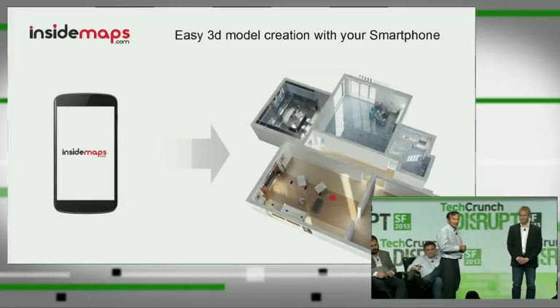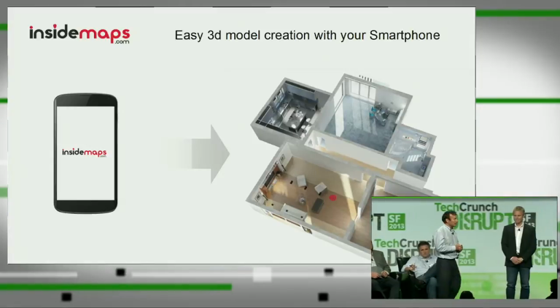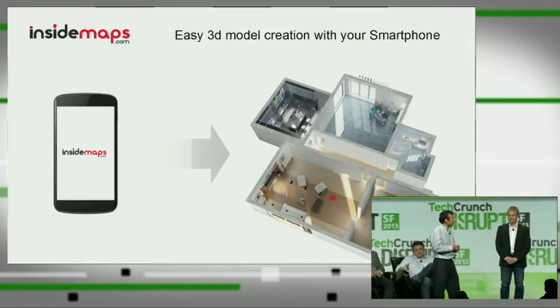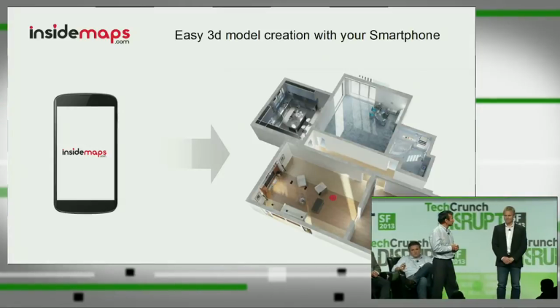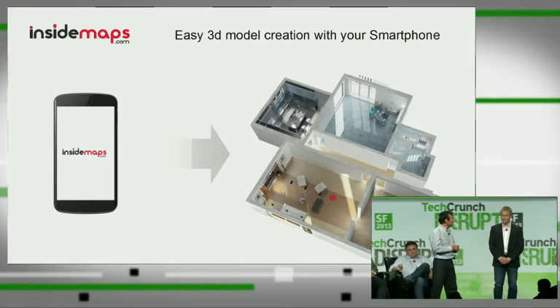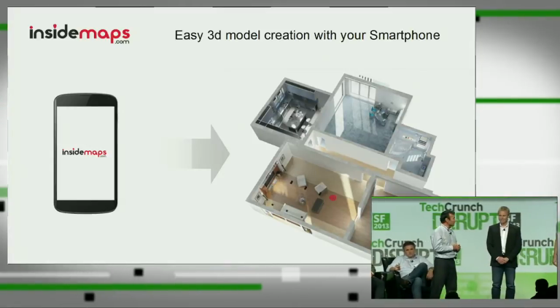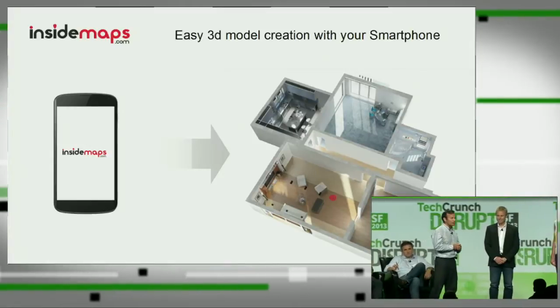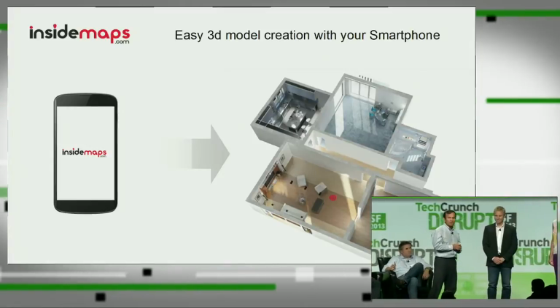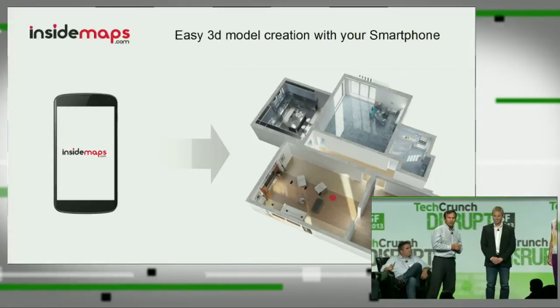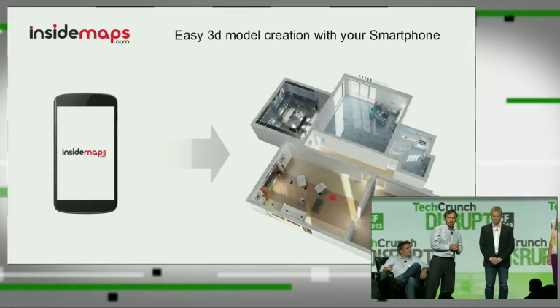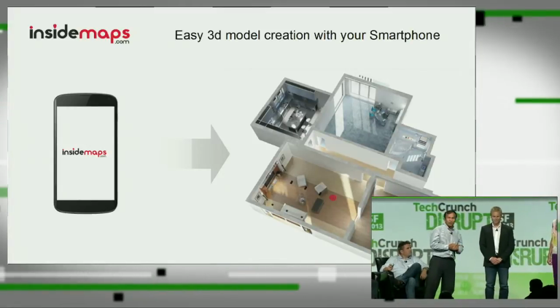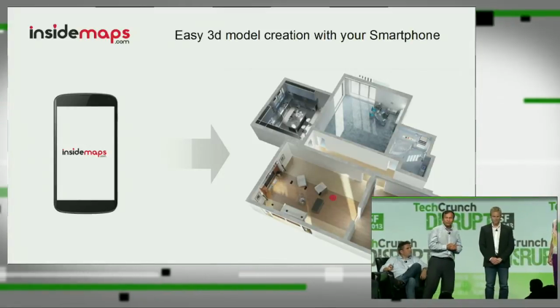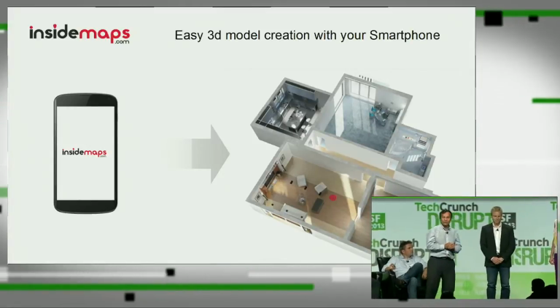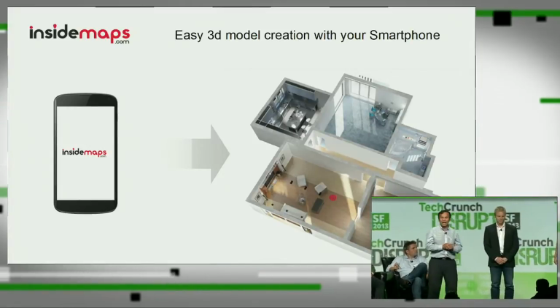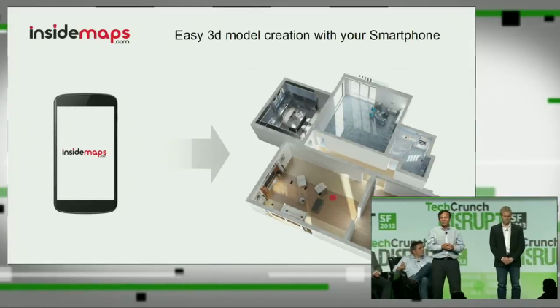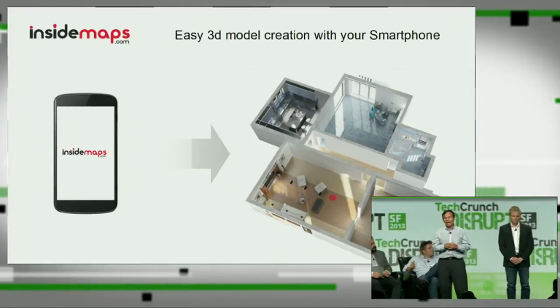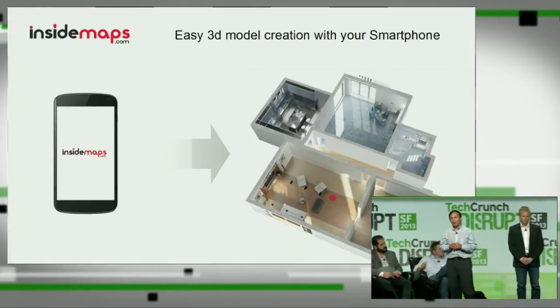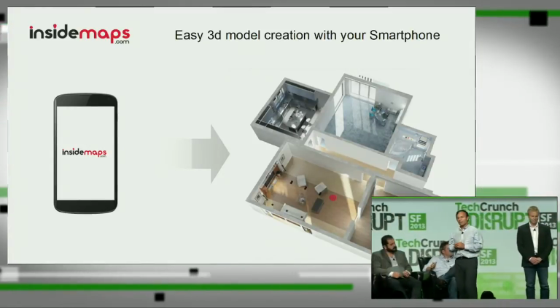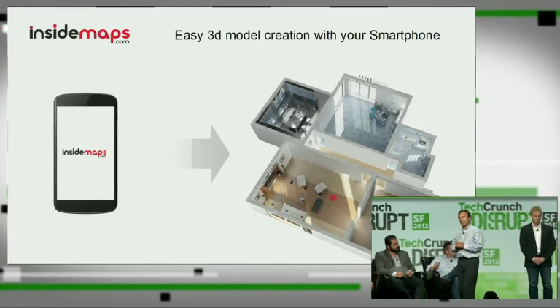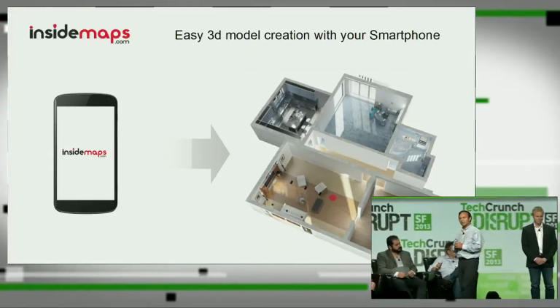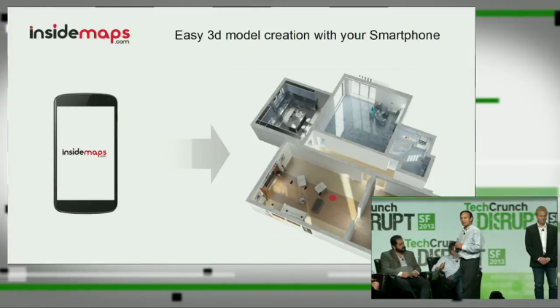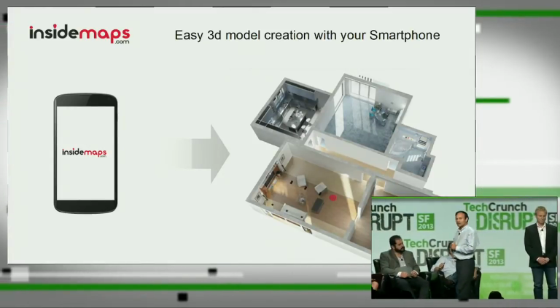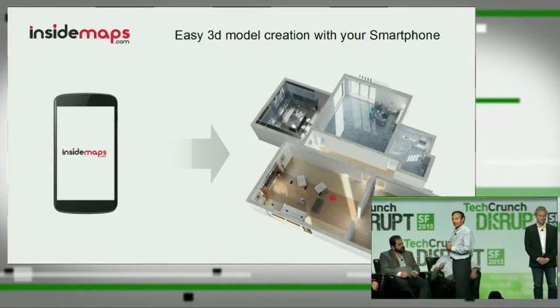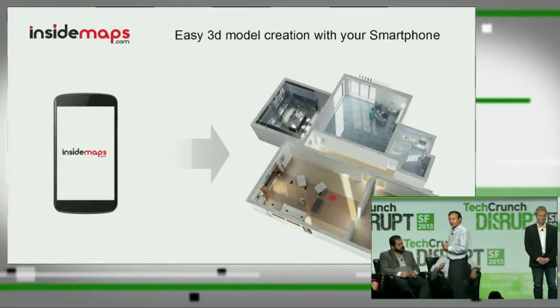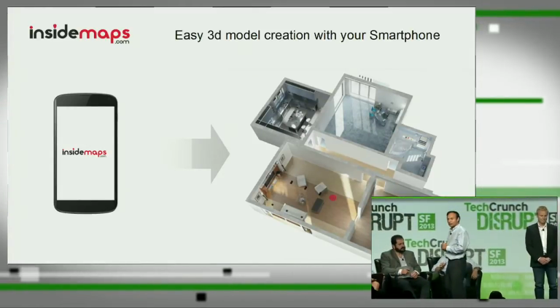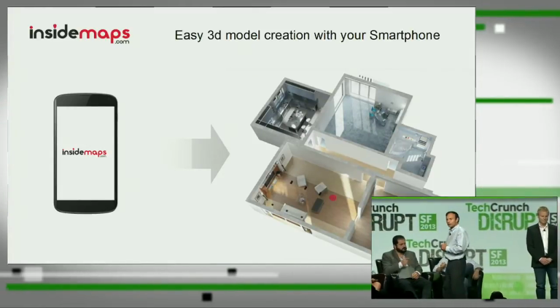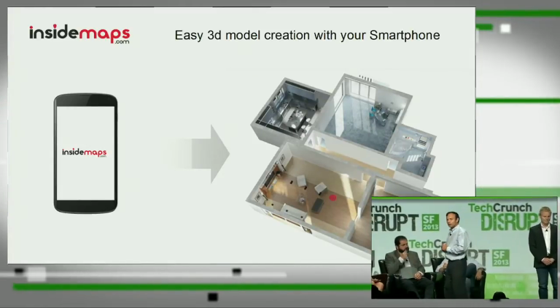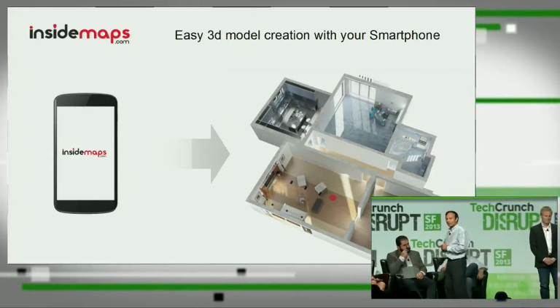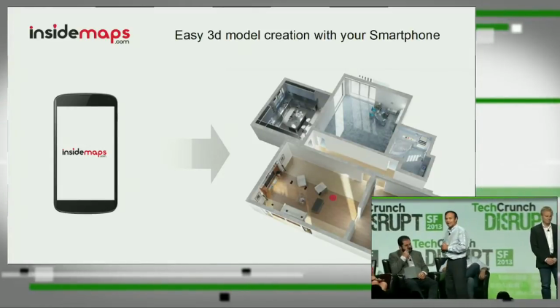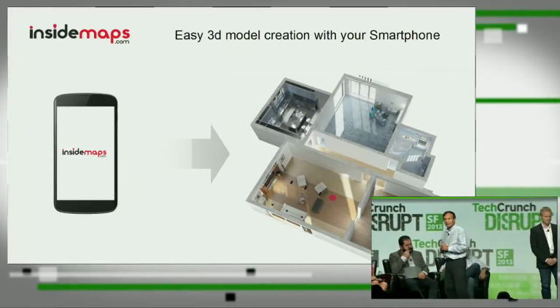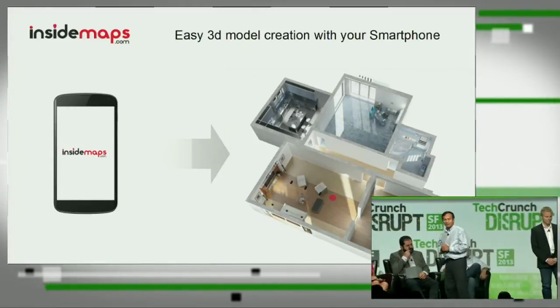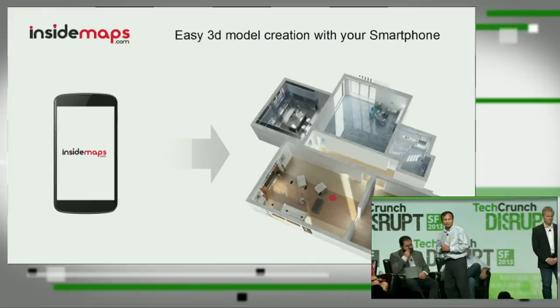InsideMaps is the only homeowner-friendly solution that allows anyone to create a 3D model of their own home with just a smartphone. Let me introduce Laura. Laura will describe how our friend Jane uses InsideMaps.